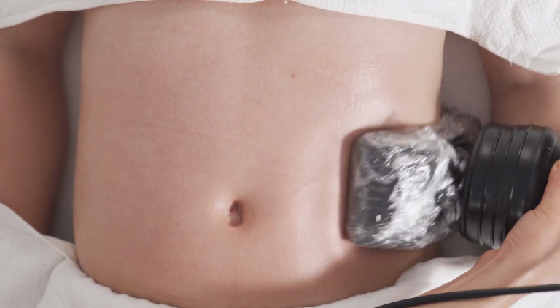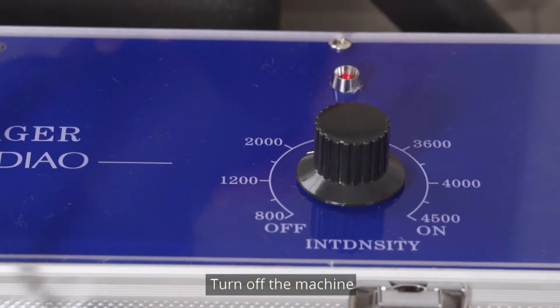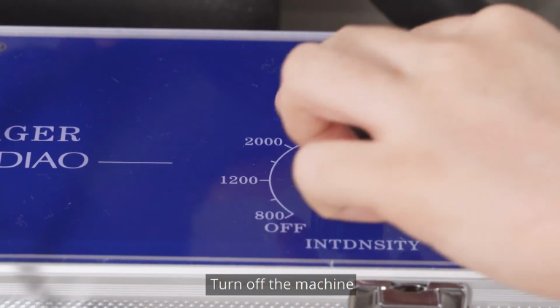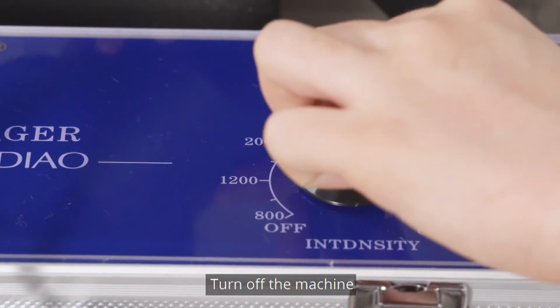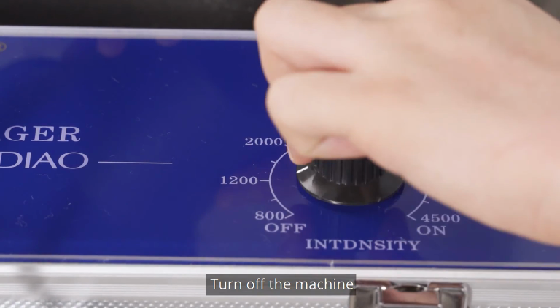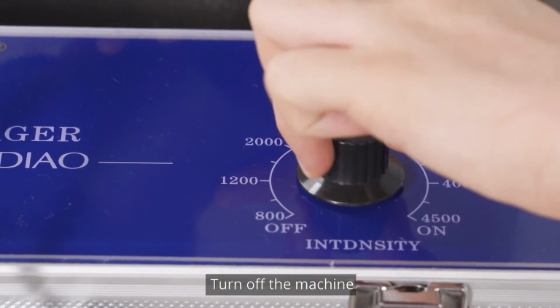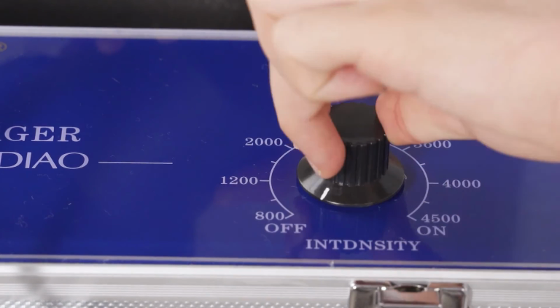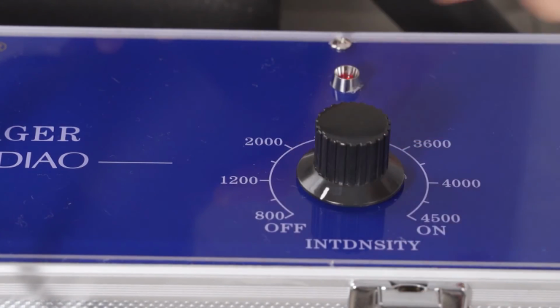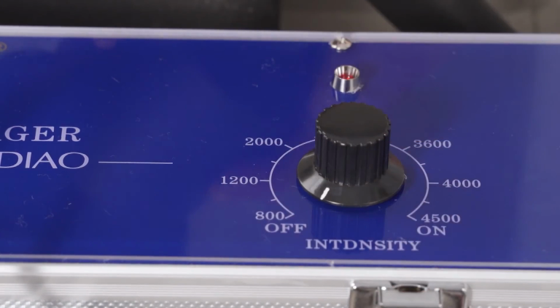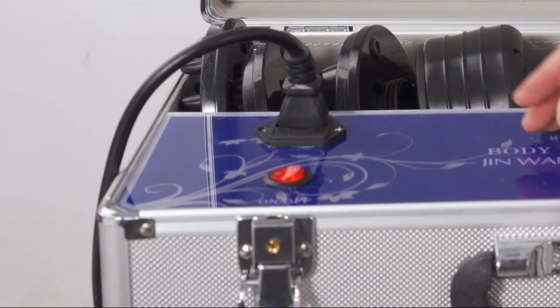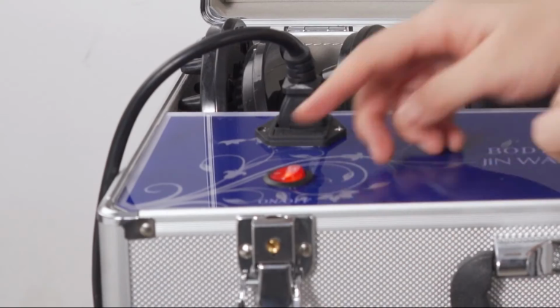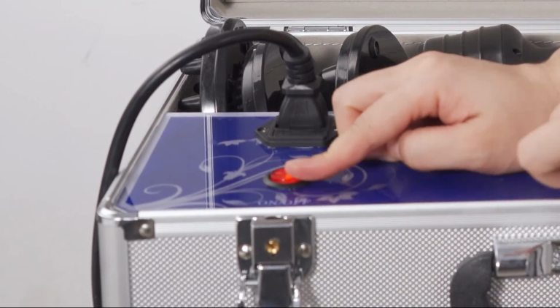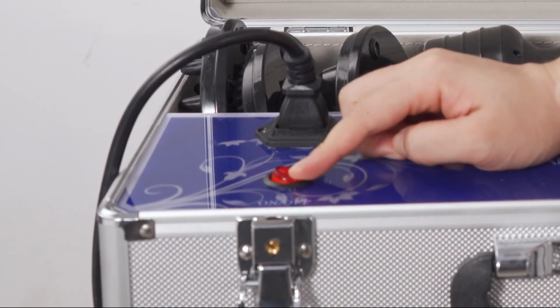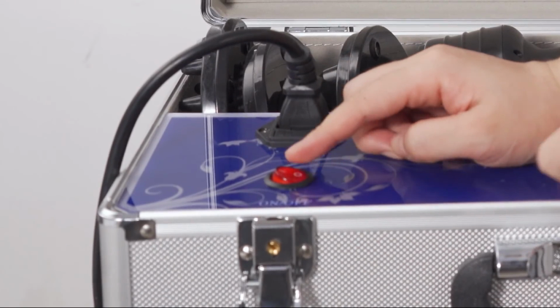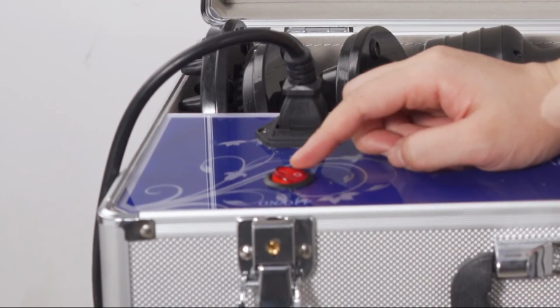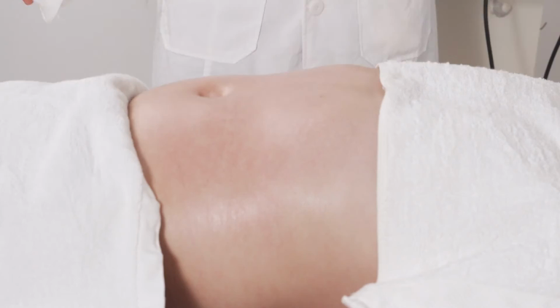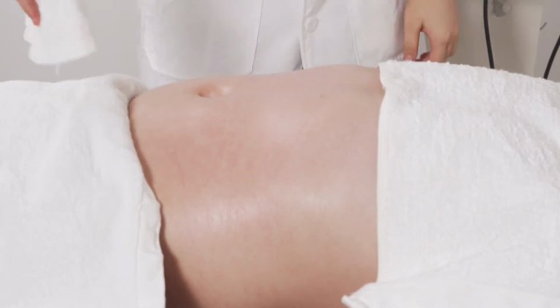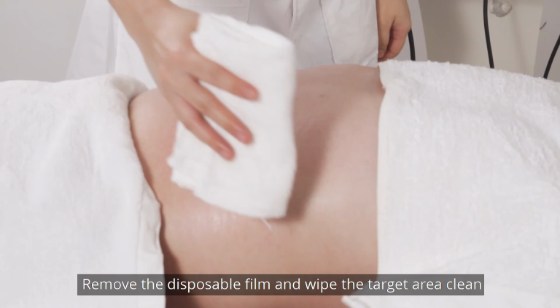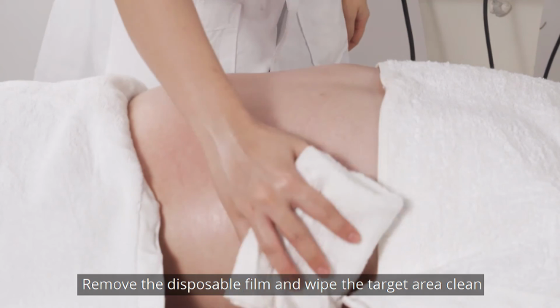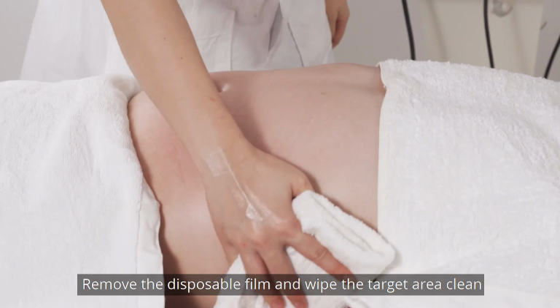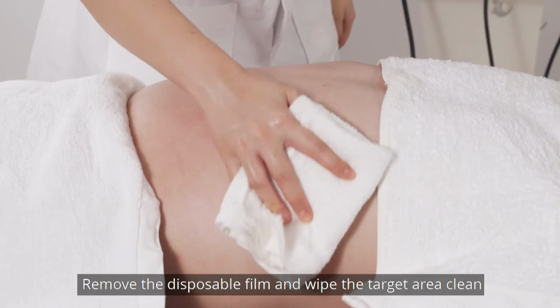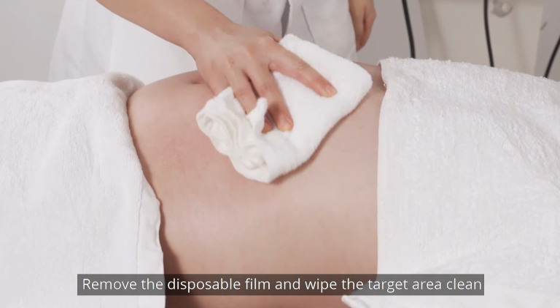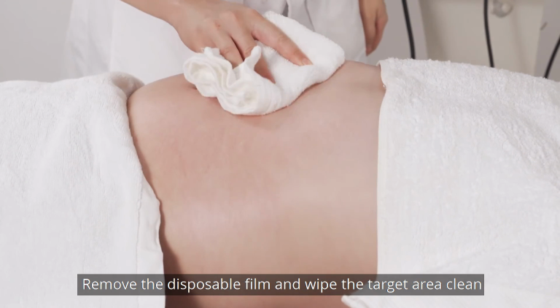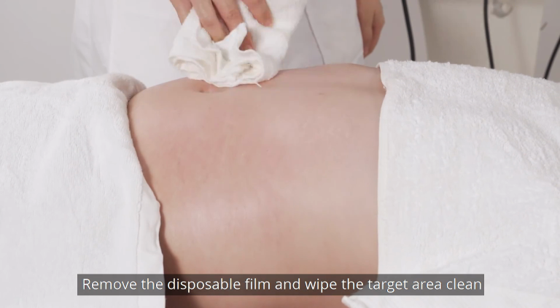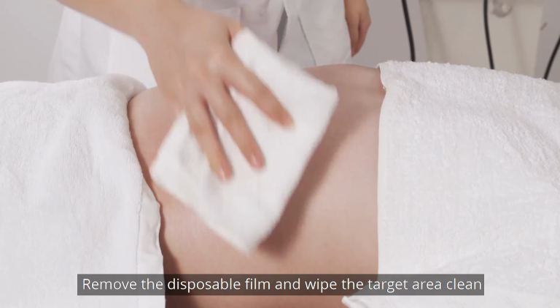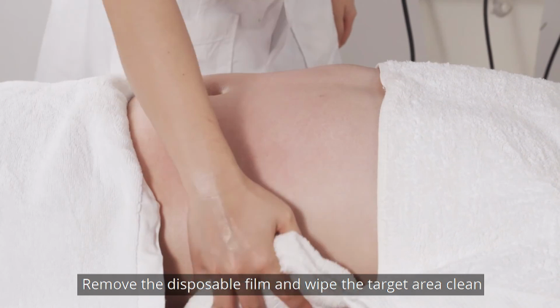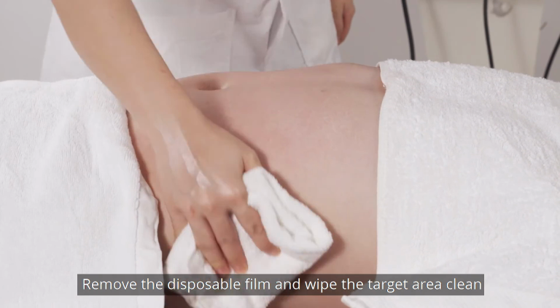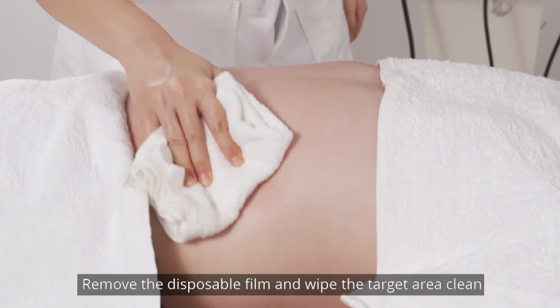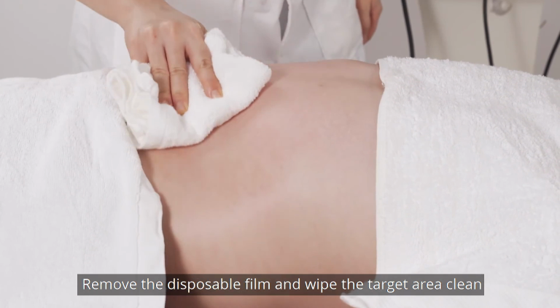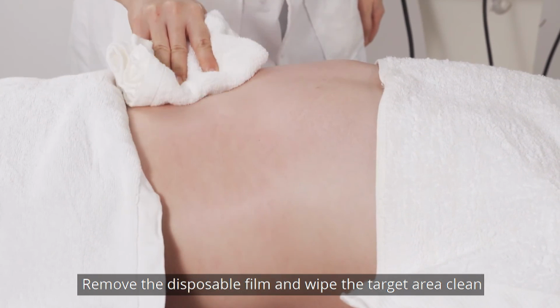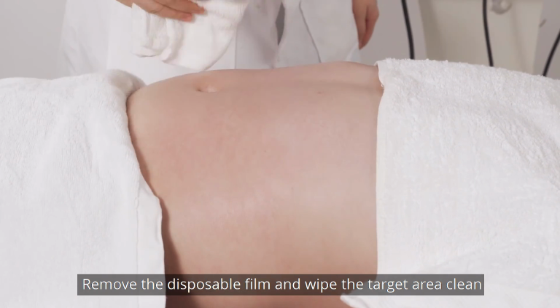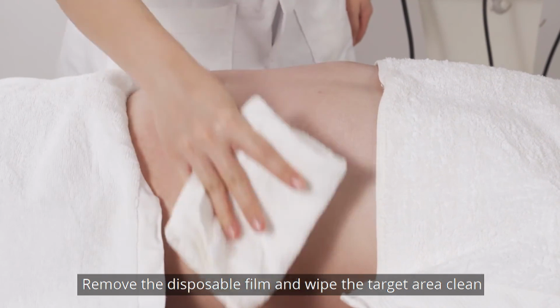Turn off the machine. Remove the disposable foam and wipe the target area clean.